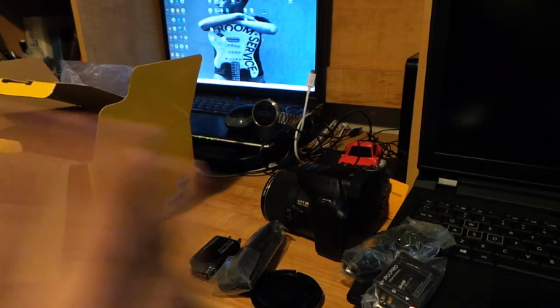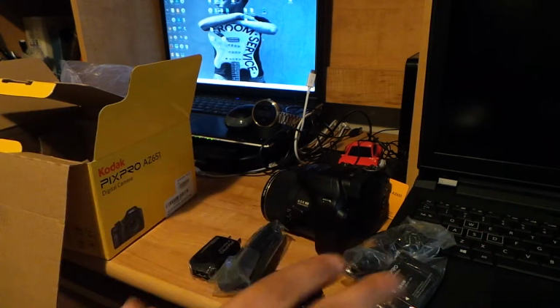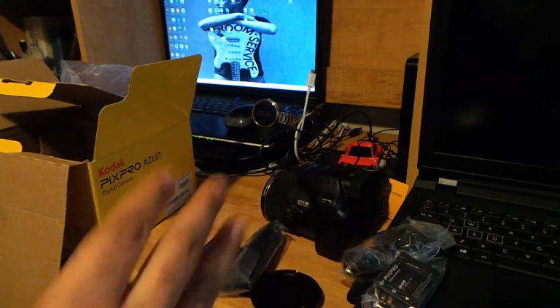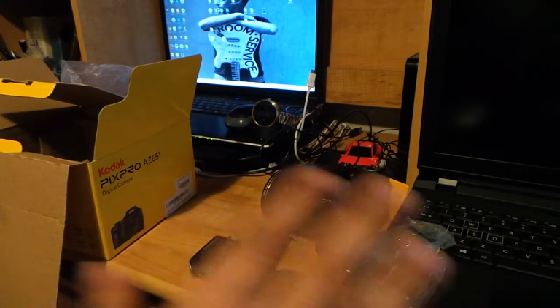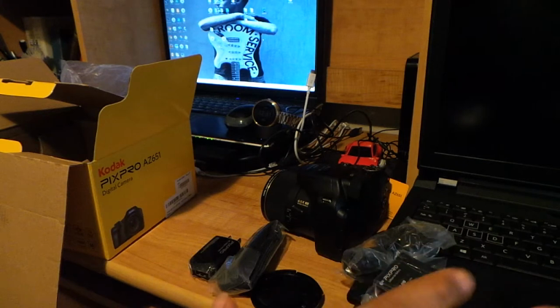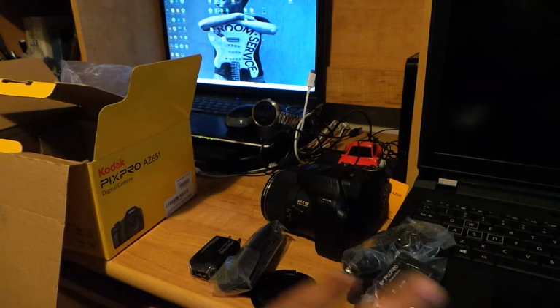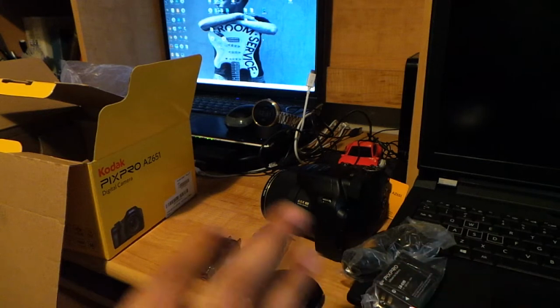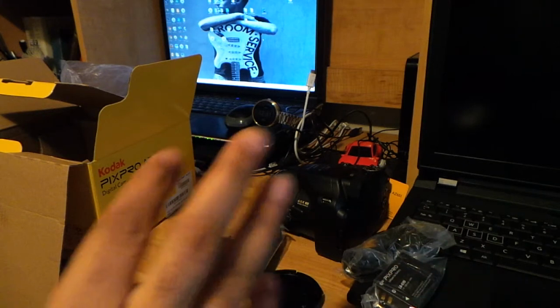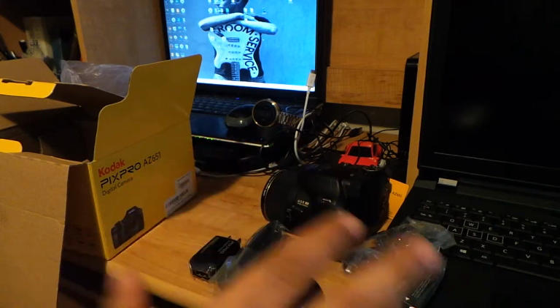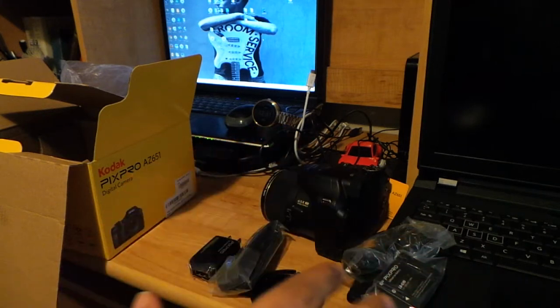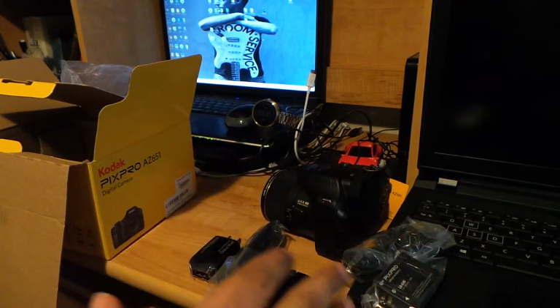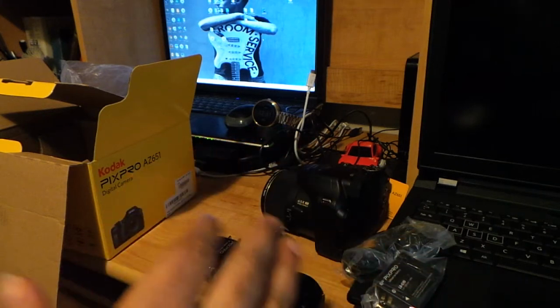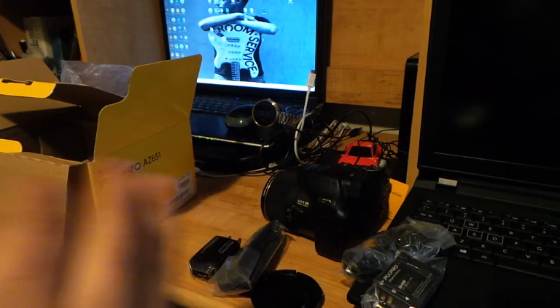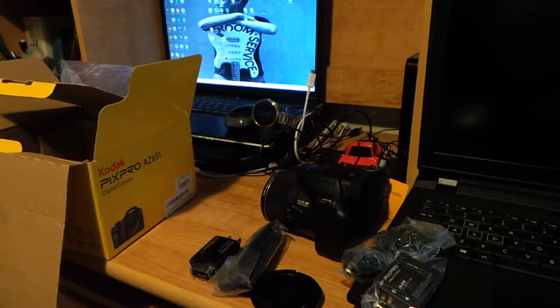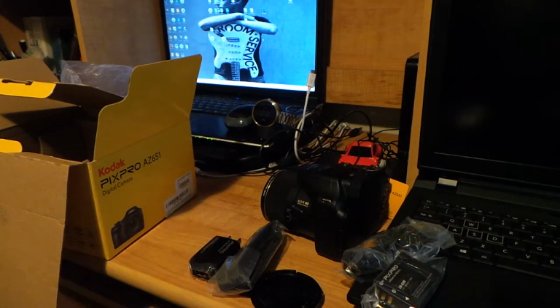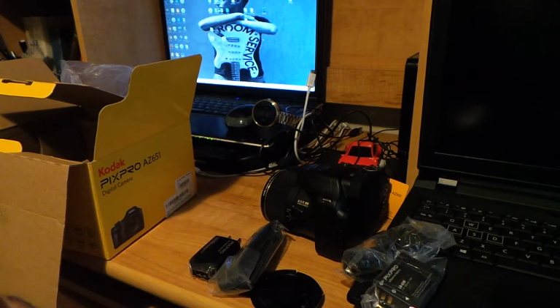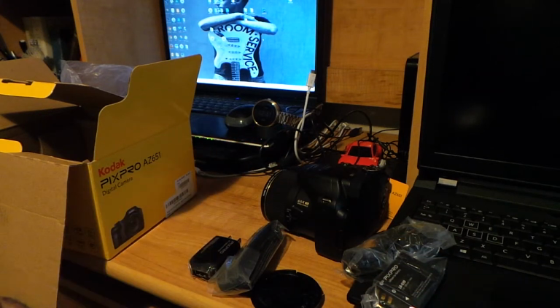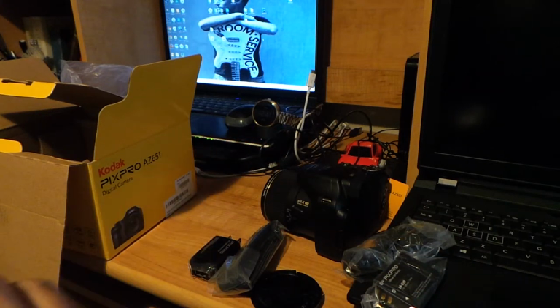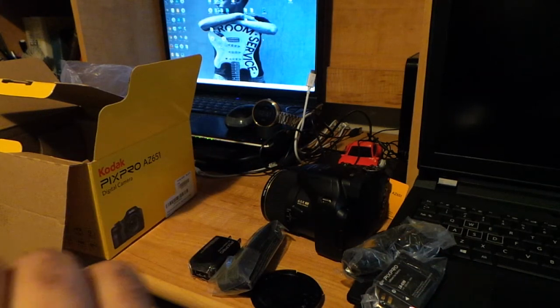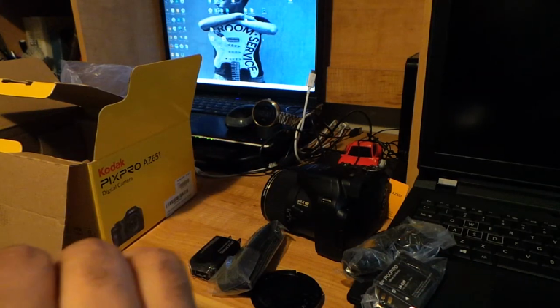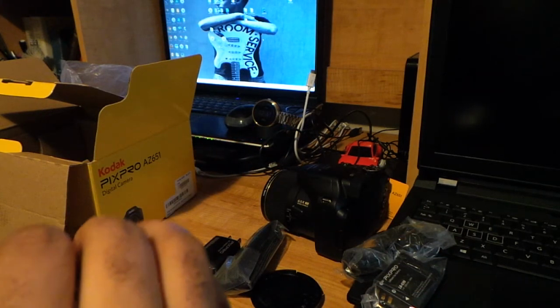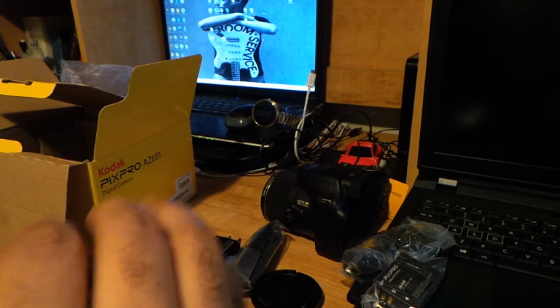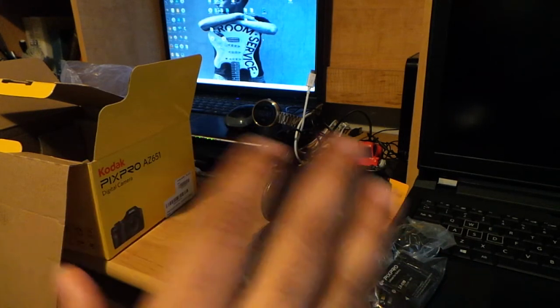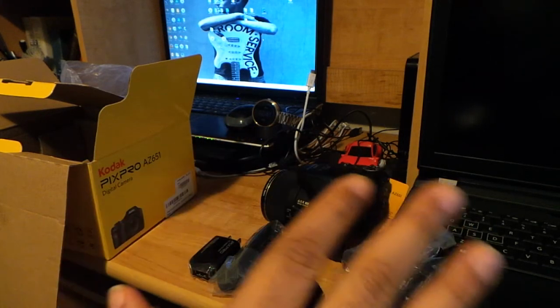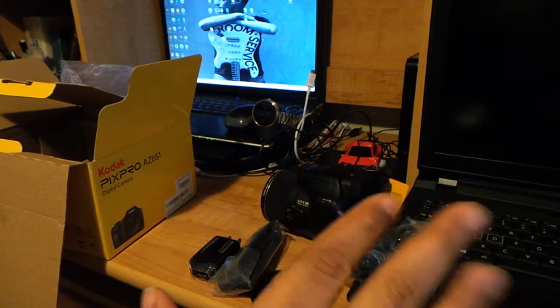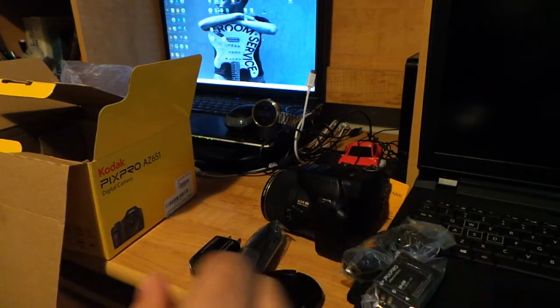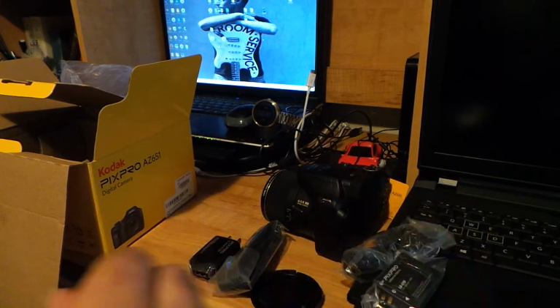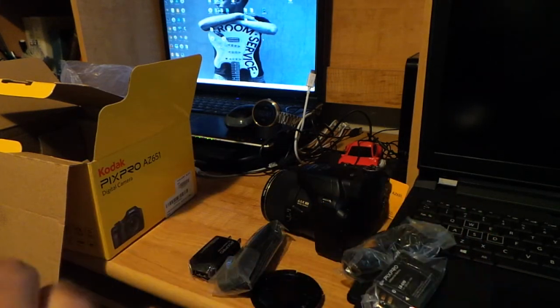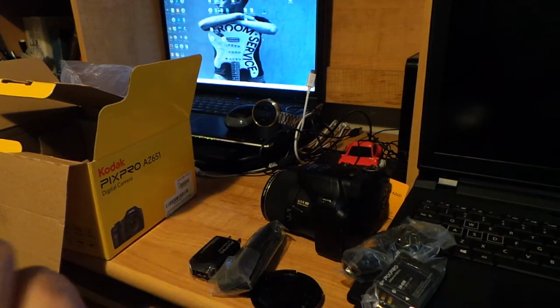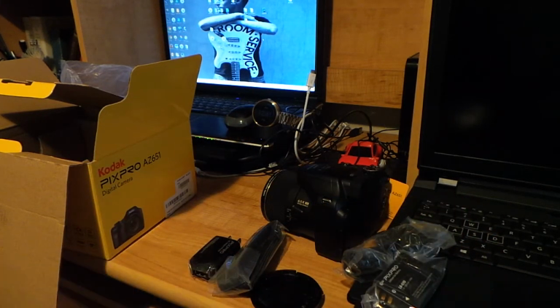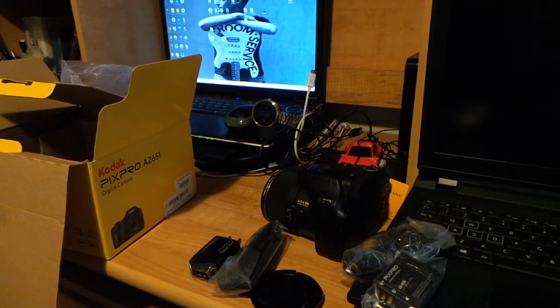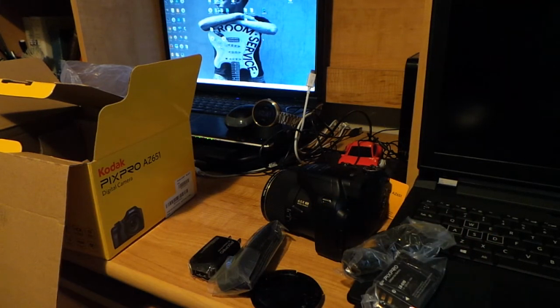That's the unboxing. I'll continue to show you more when I share some pictures and videos later on YouTube.